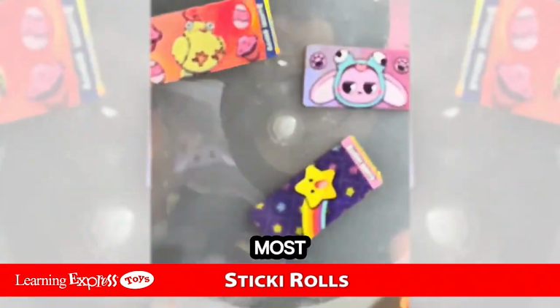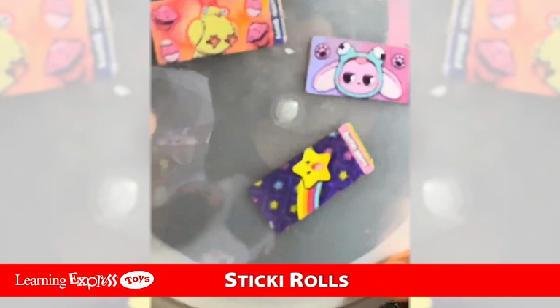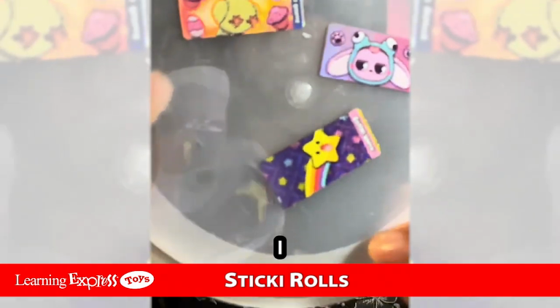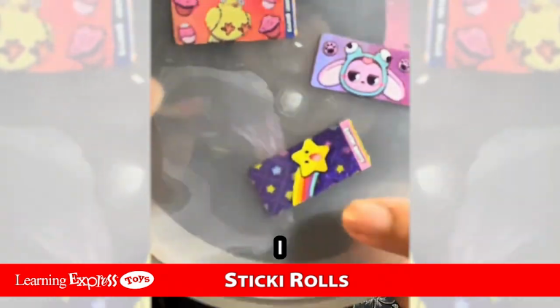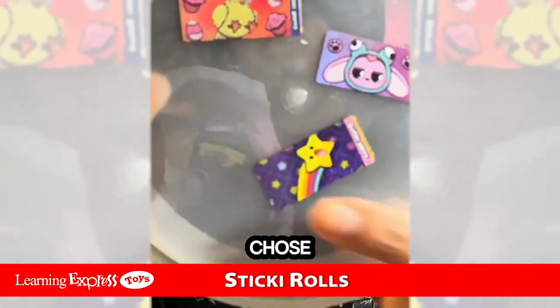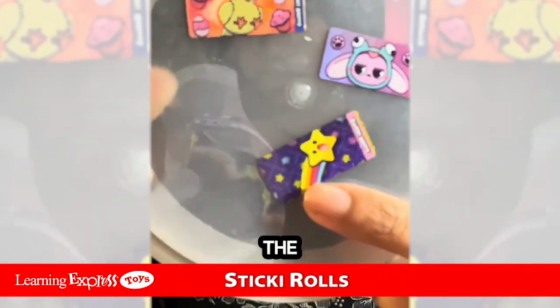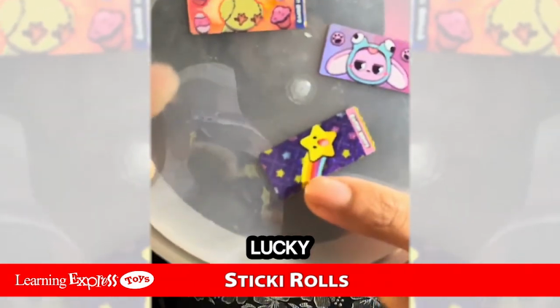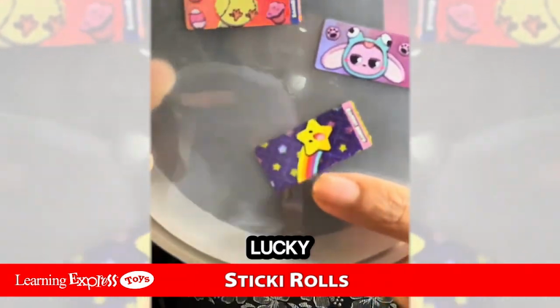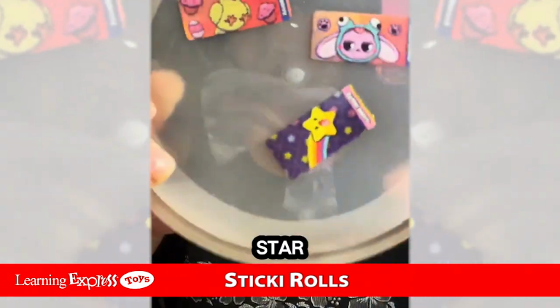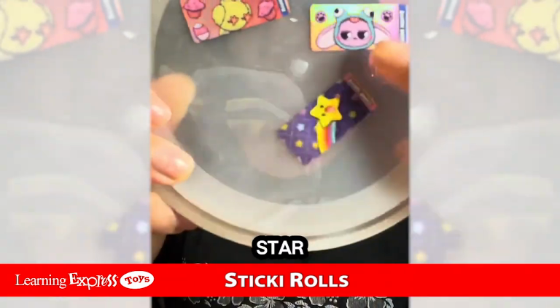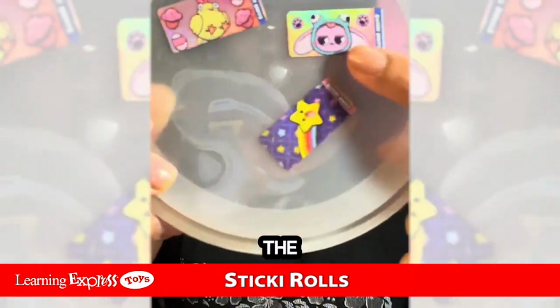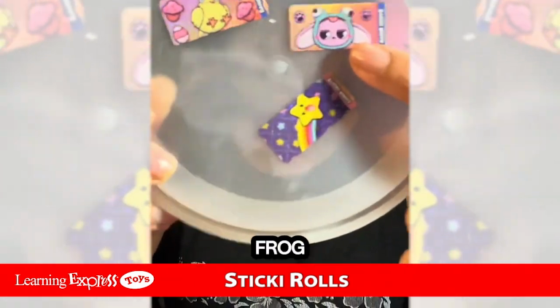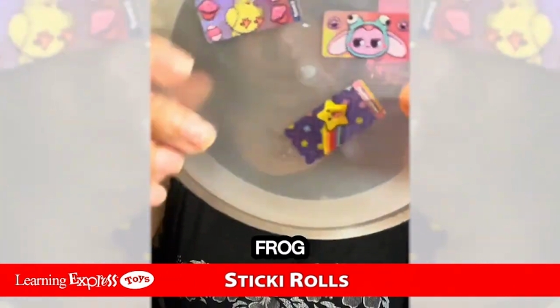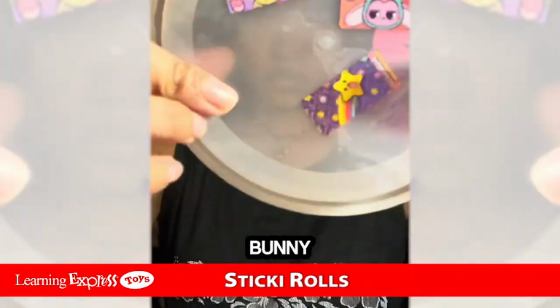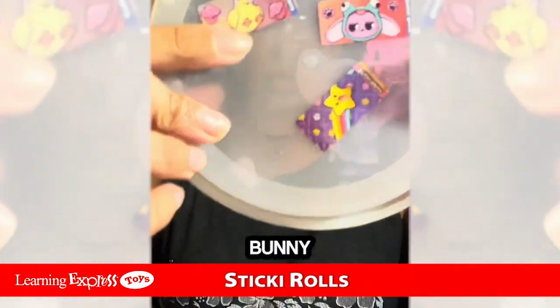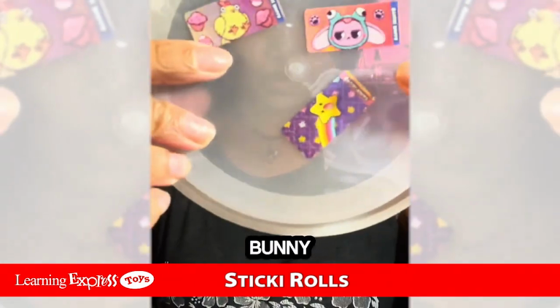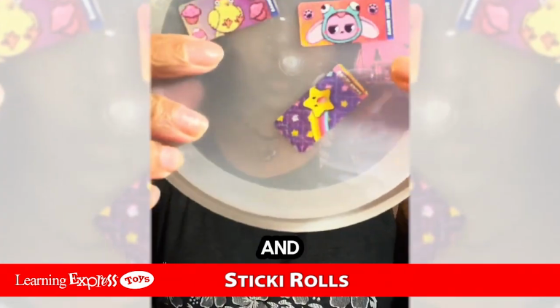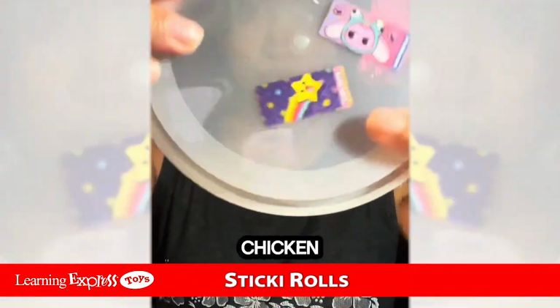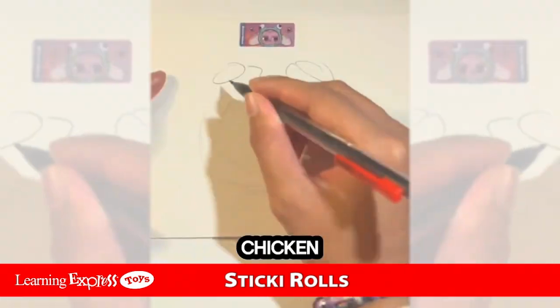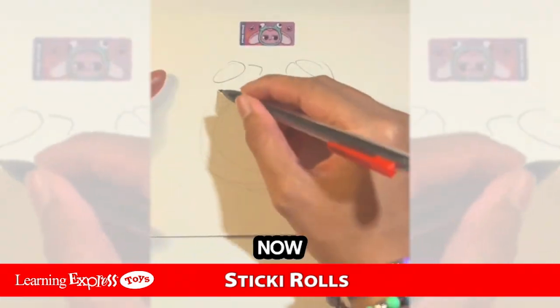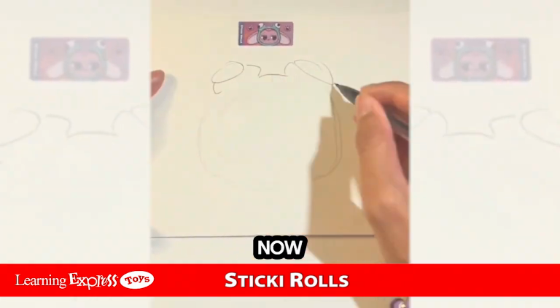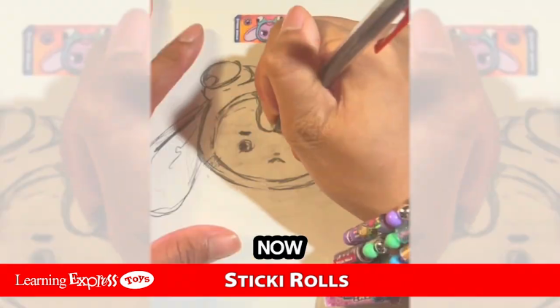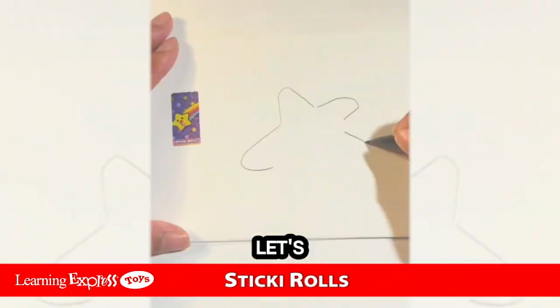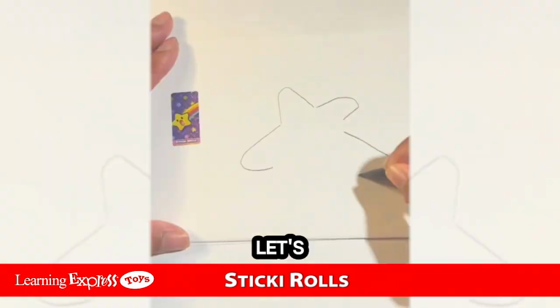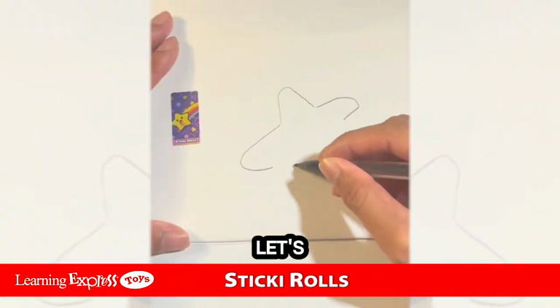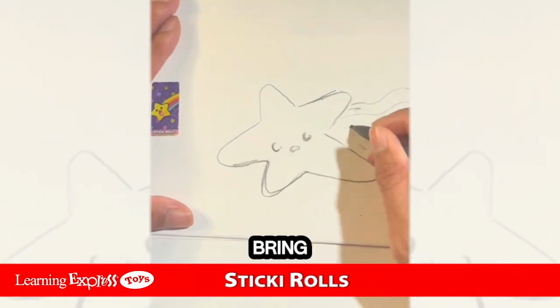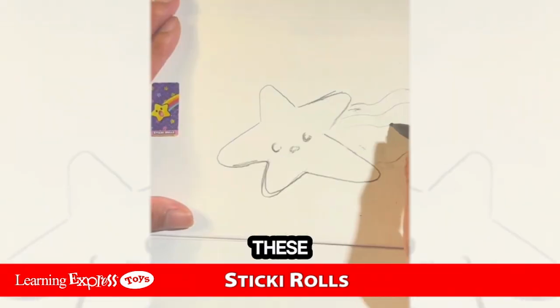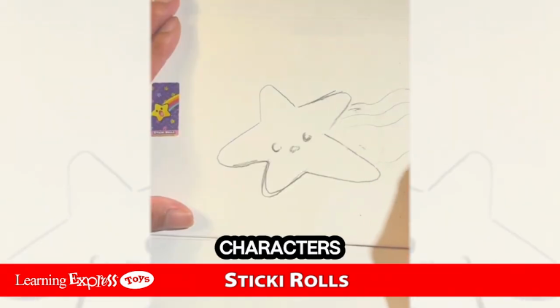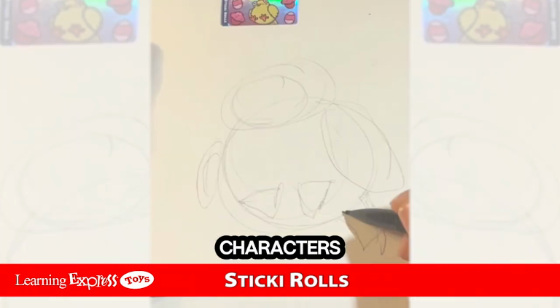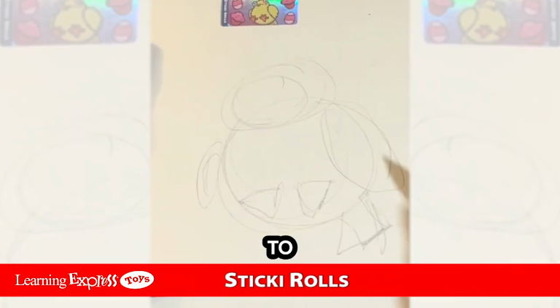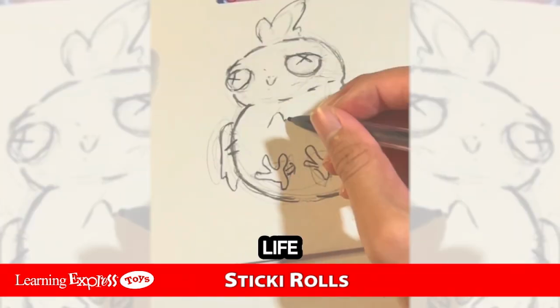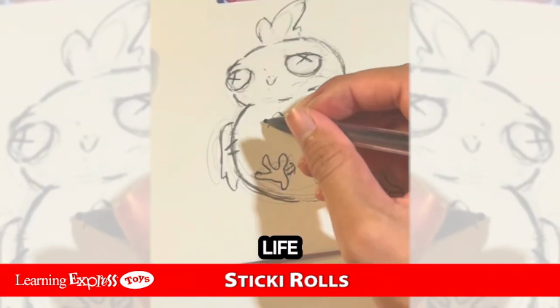I chose the lucky star, the frog bunny, and the chicken. Now let's bring these characters to life.